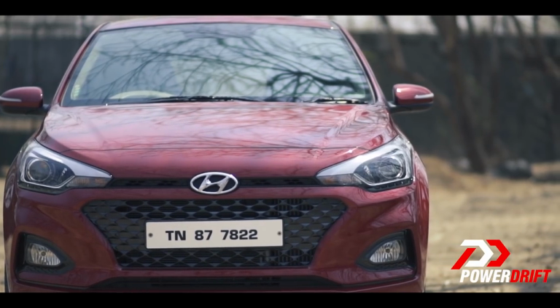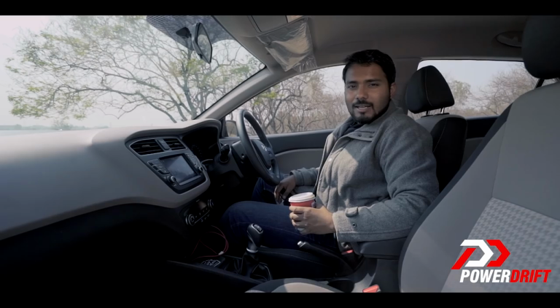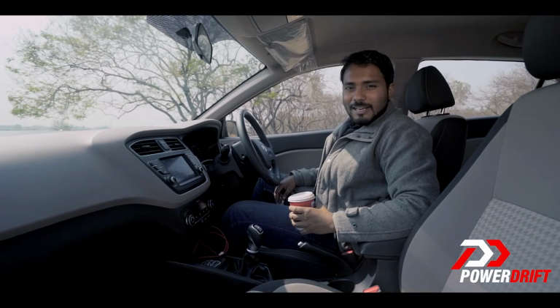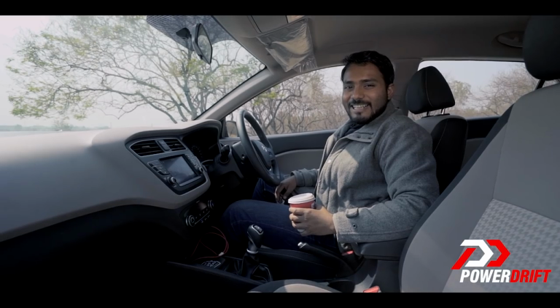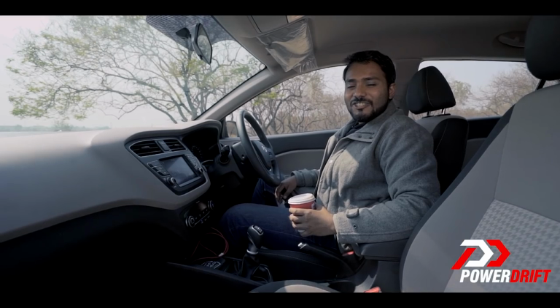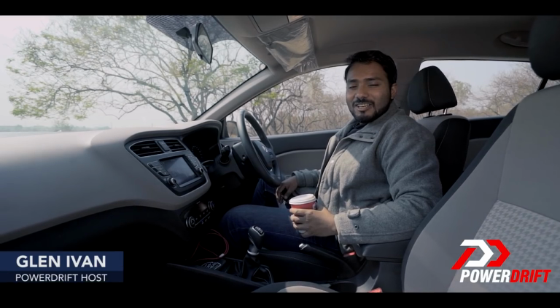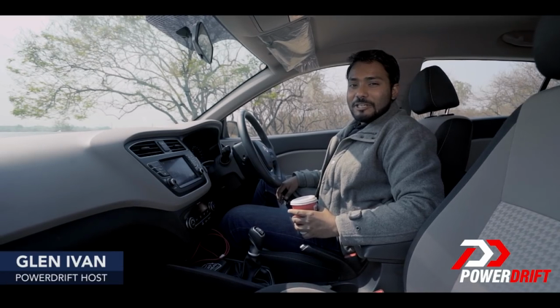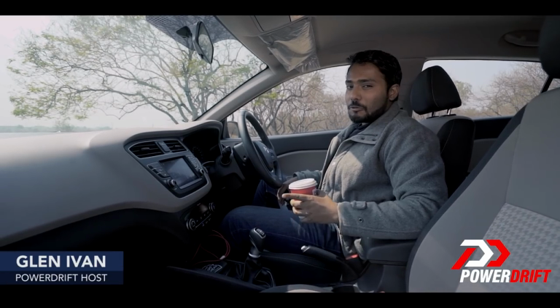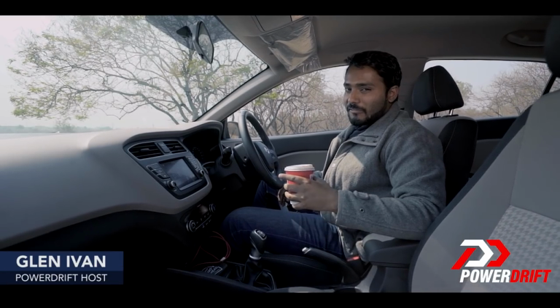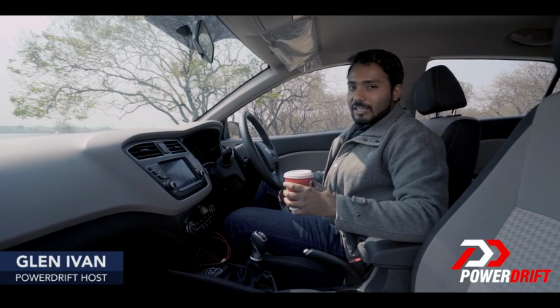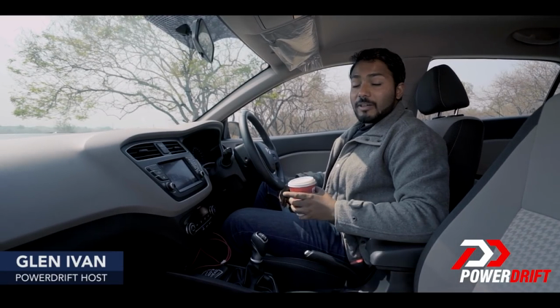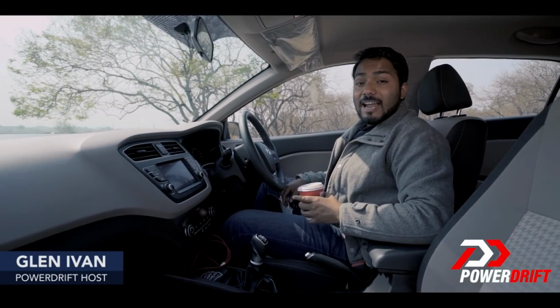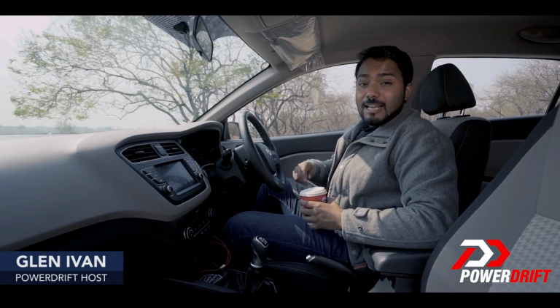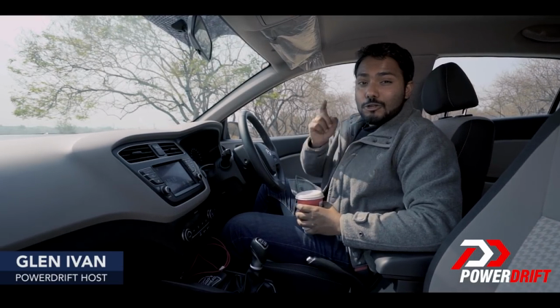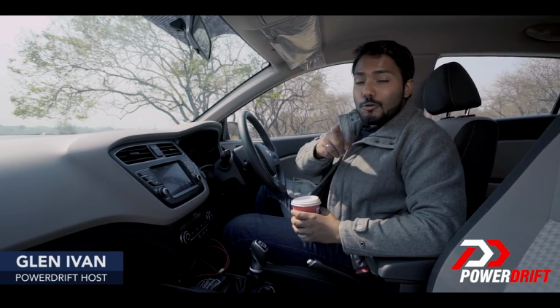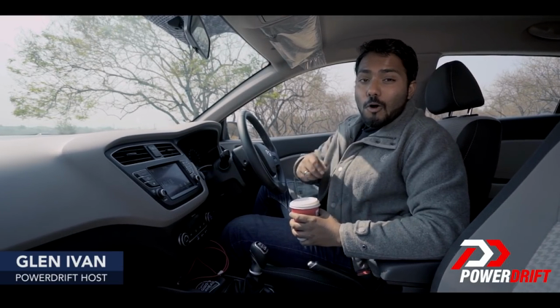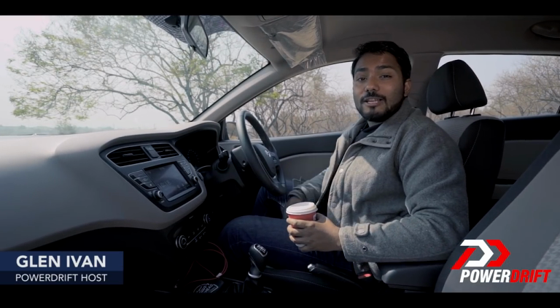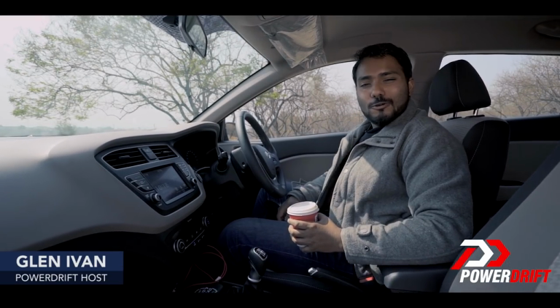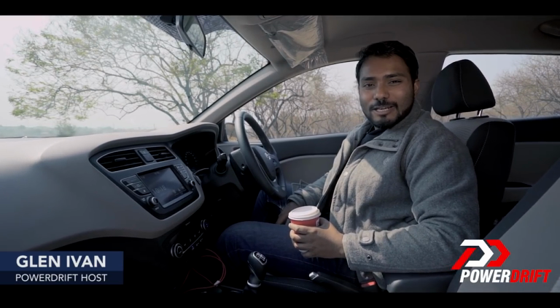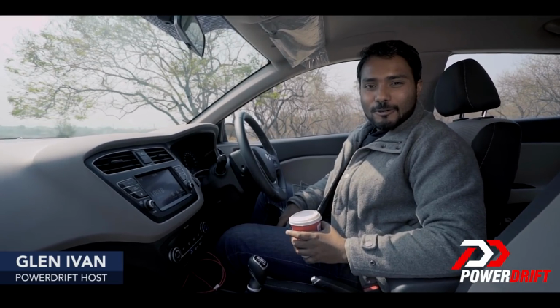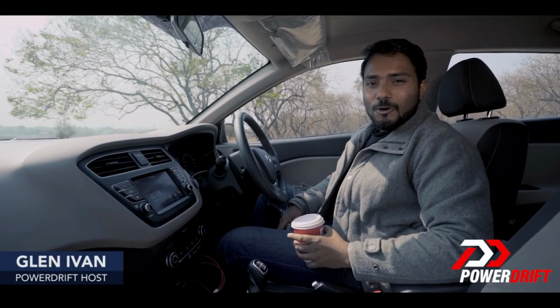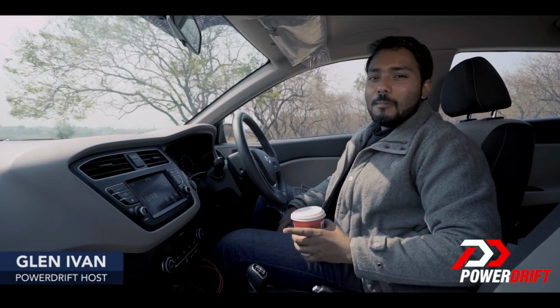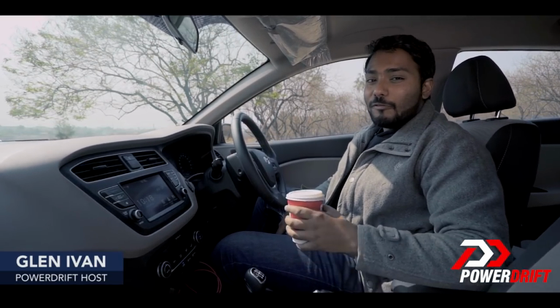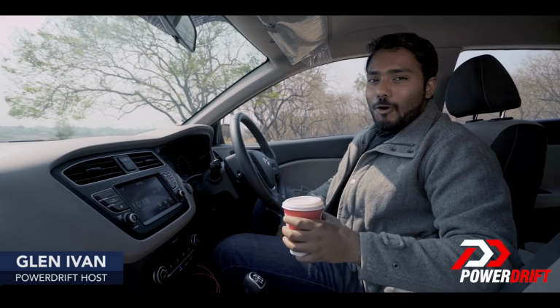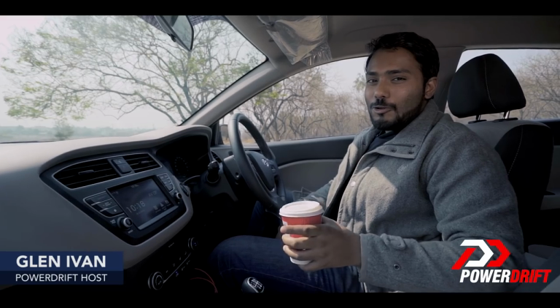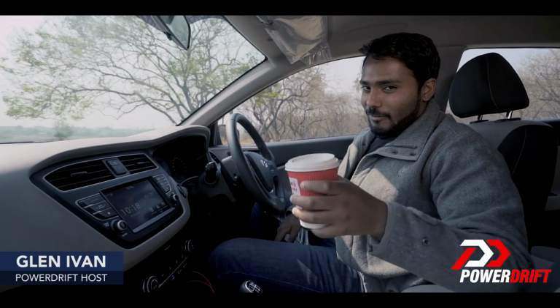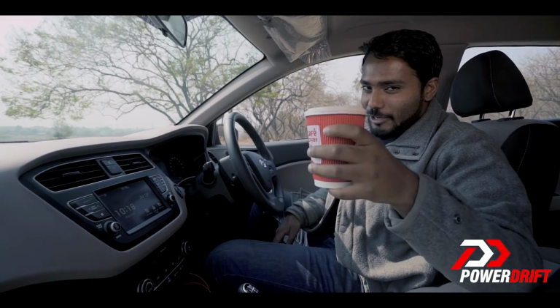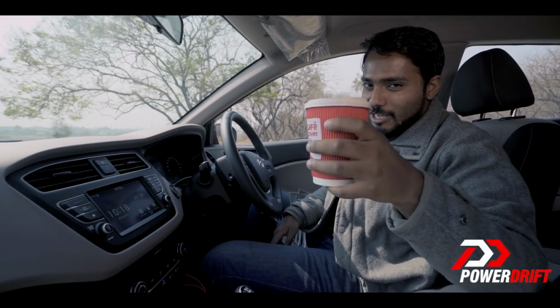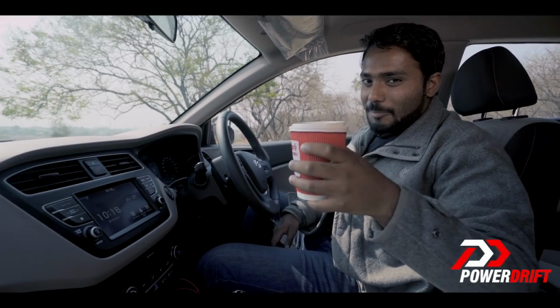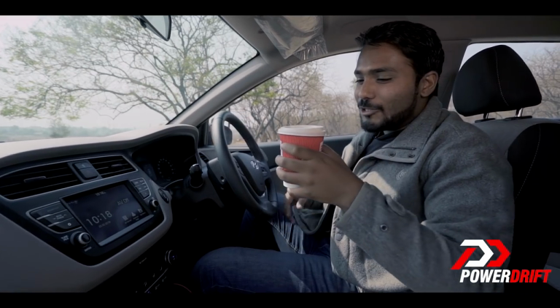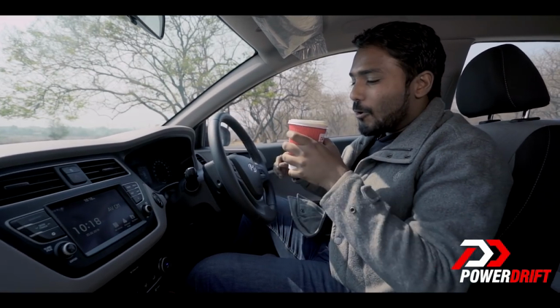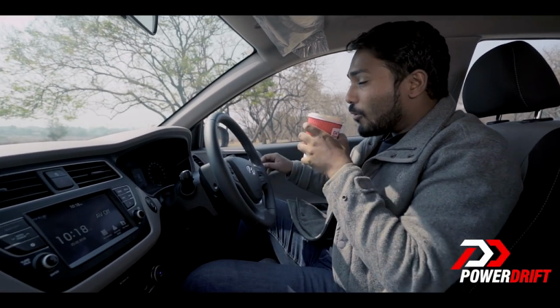Welcome ladies and gentlemen to Quick Fix, where I tell you all that you need to know before you can finish a cup of joe.